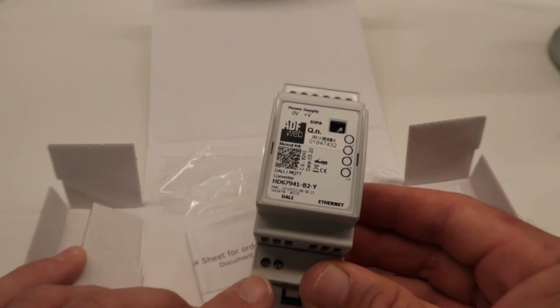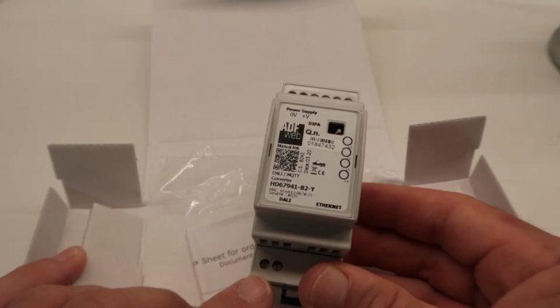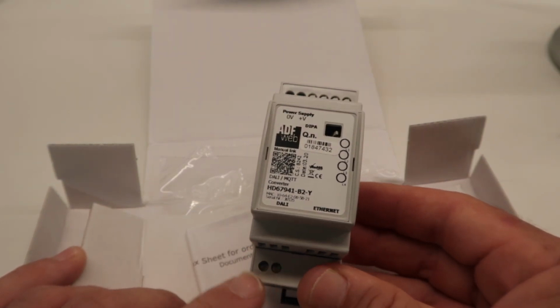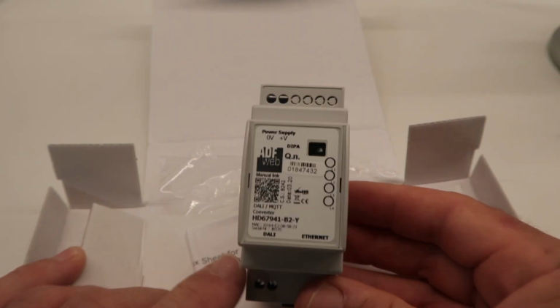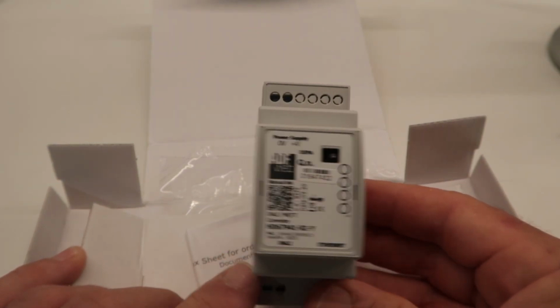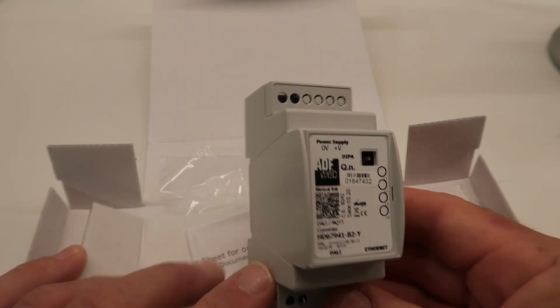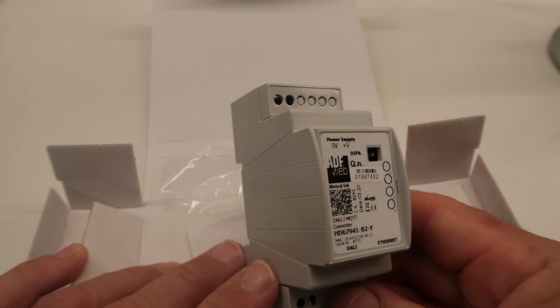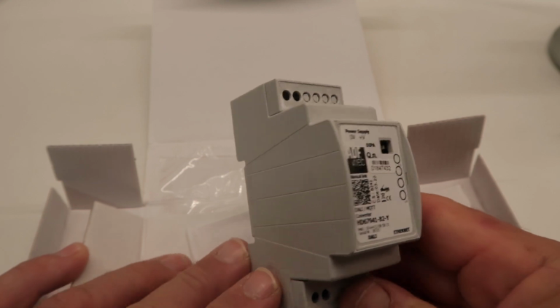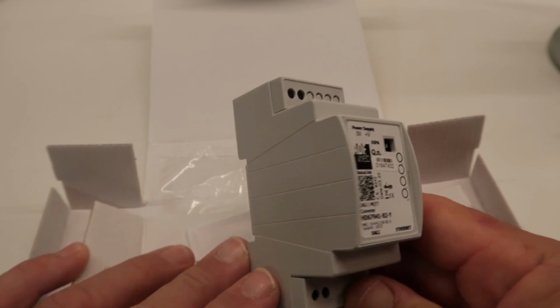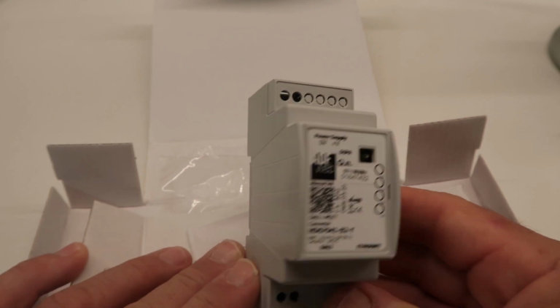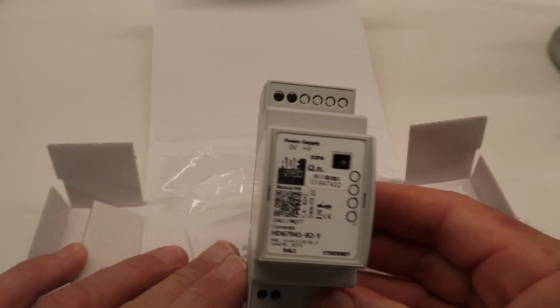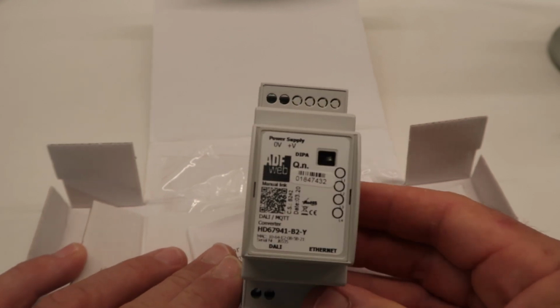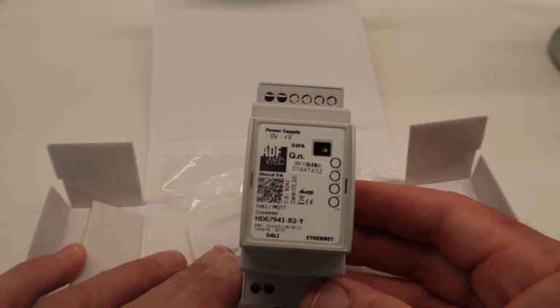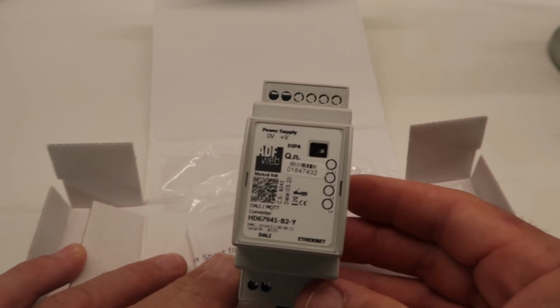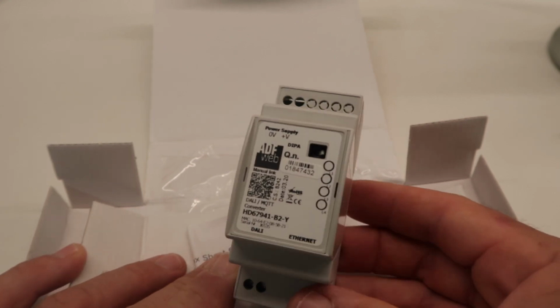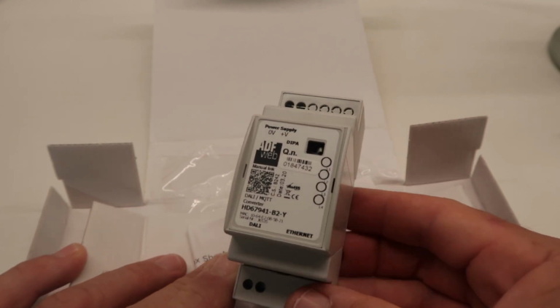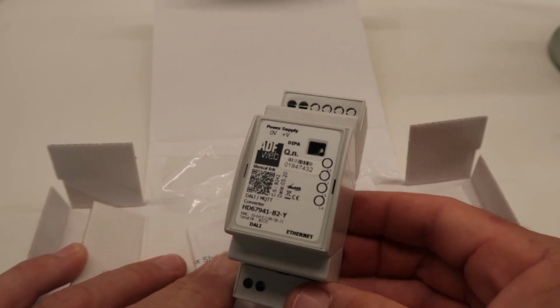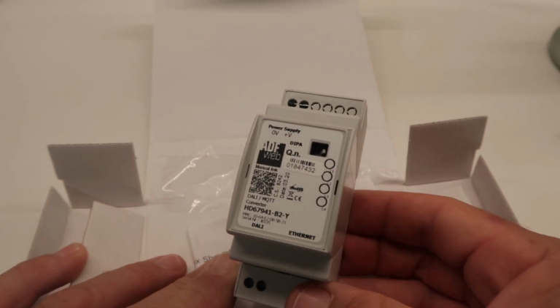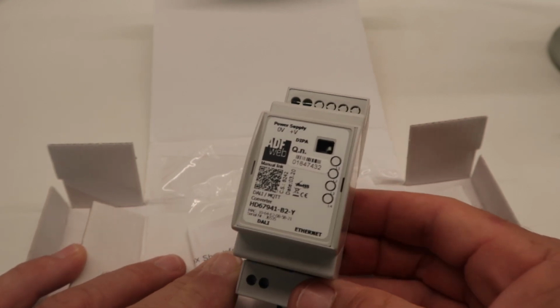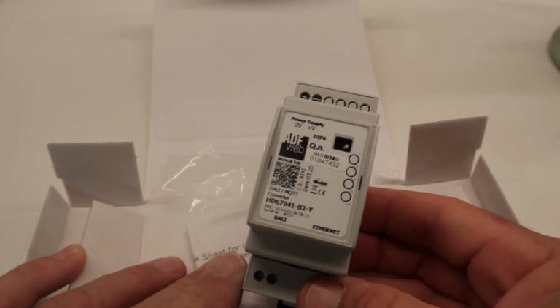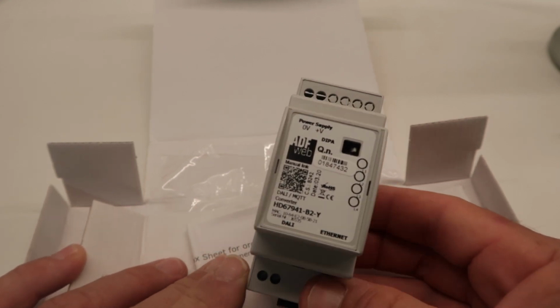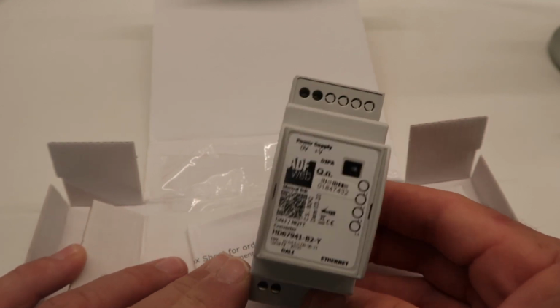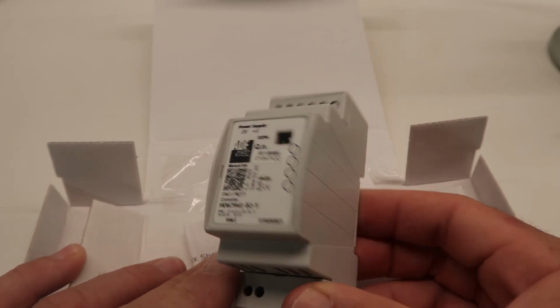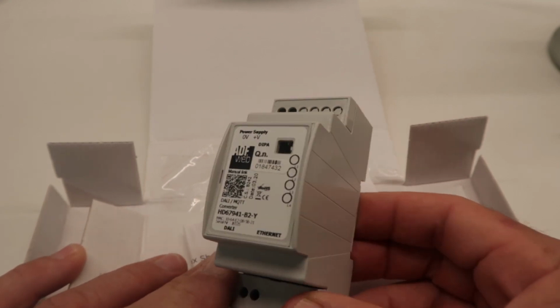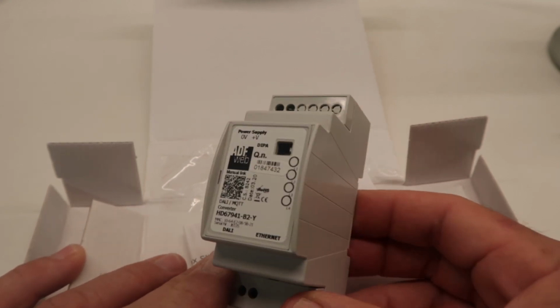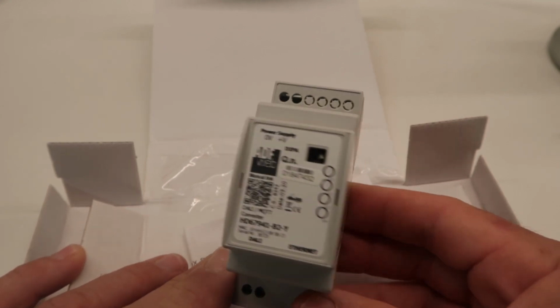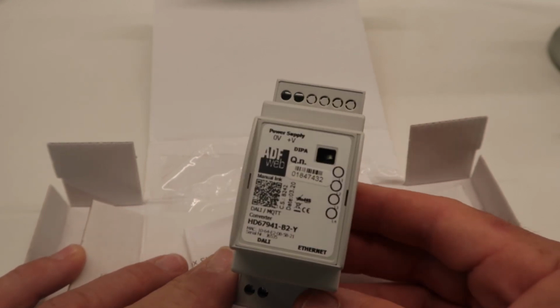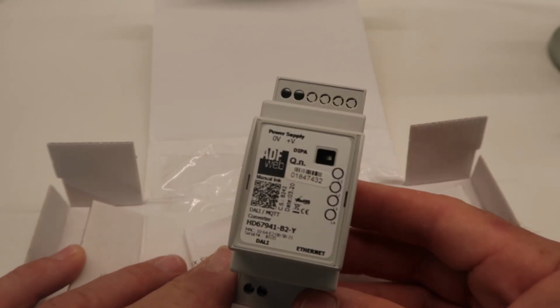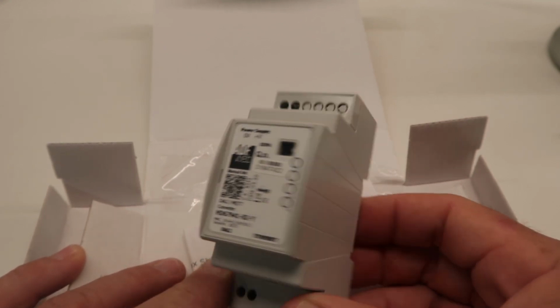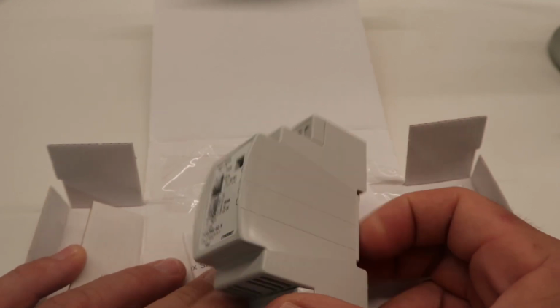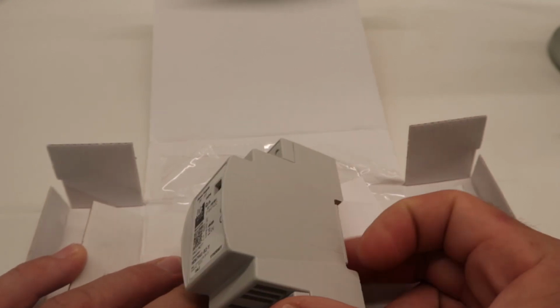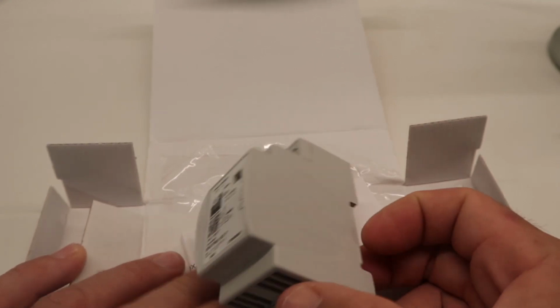So it'd be pretty cool — I'm just going to give this a try and see if we can connect a DALI network to Home Assistant.